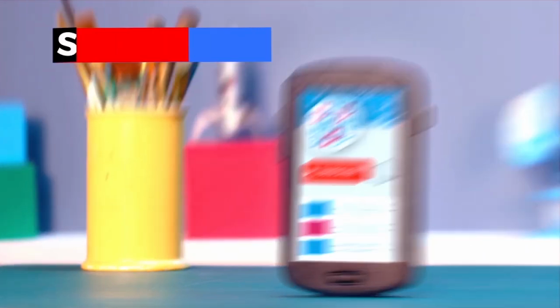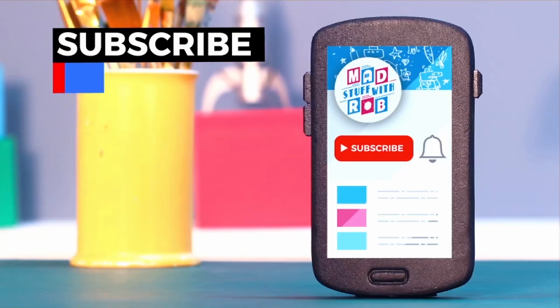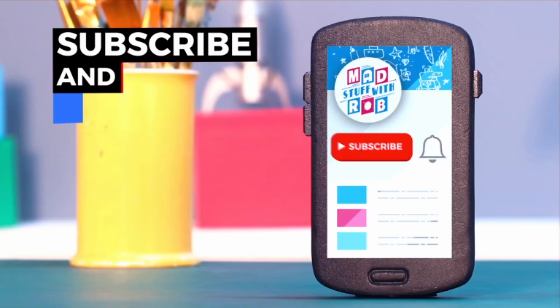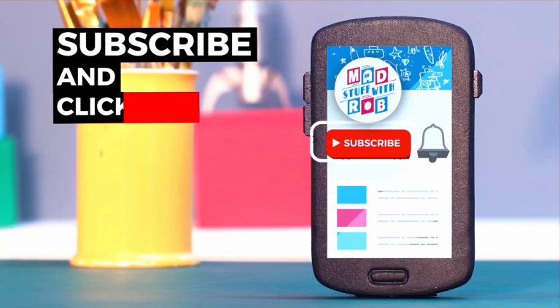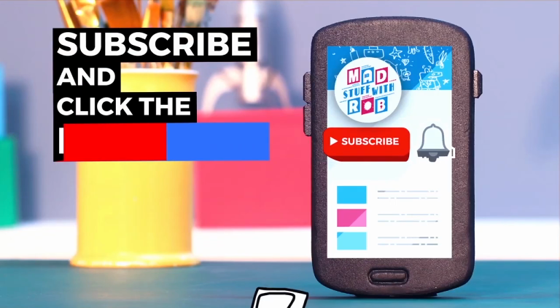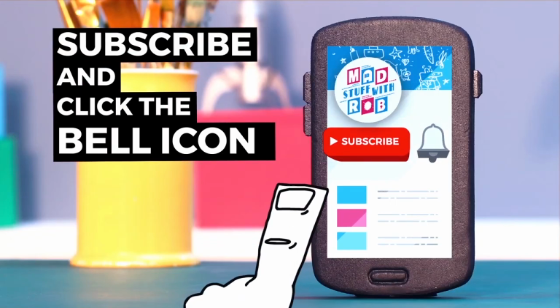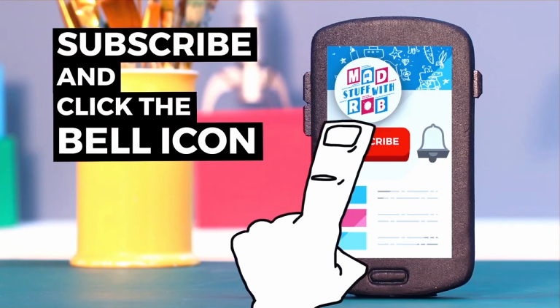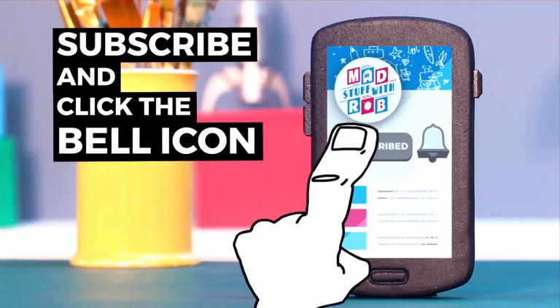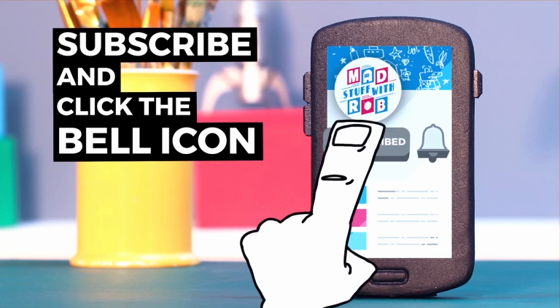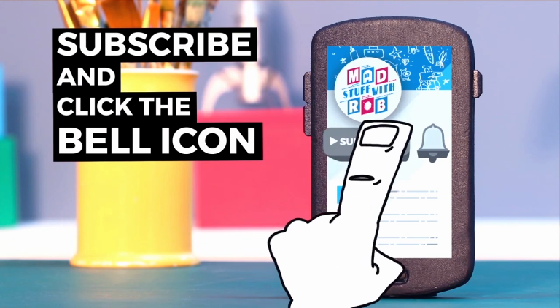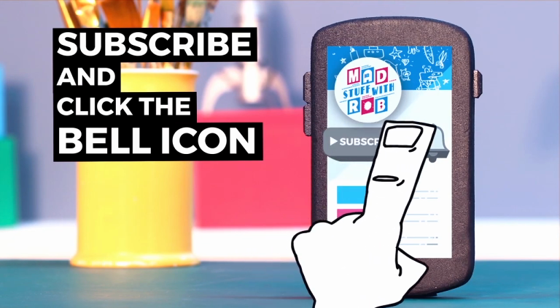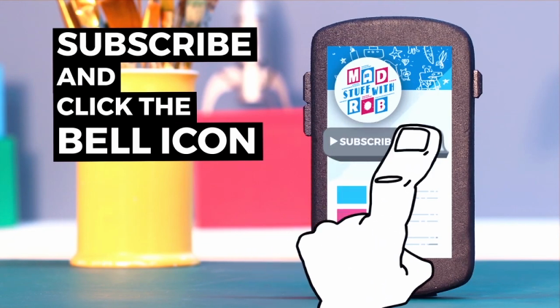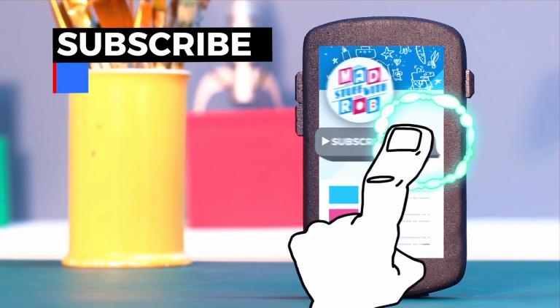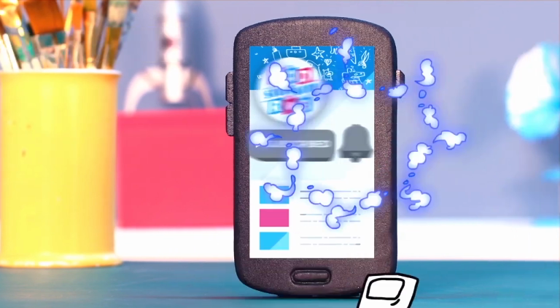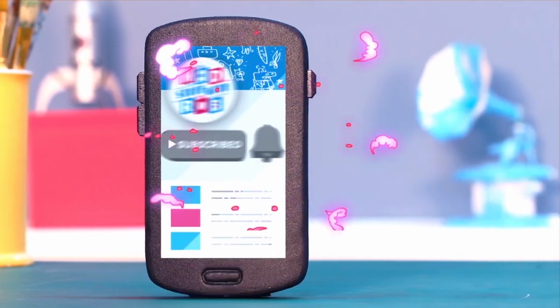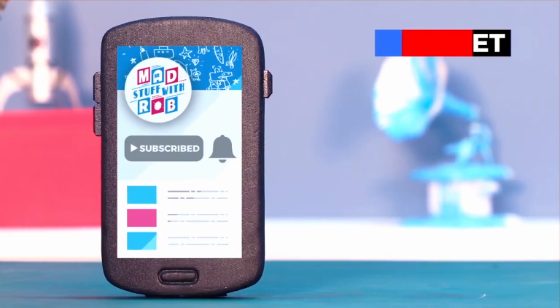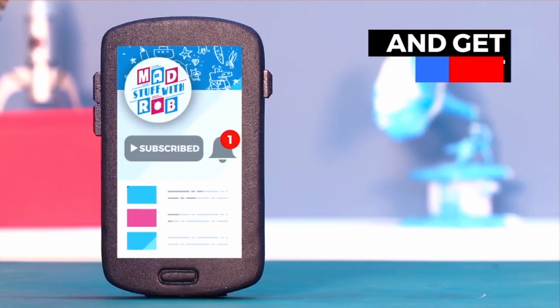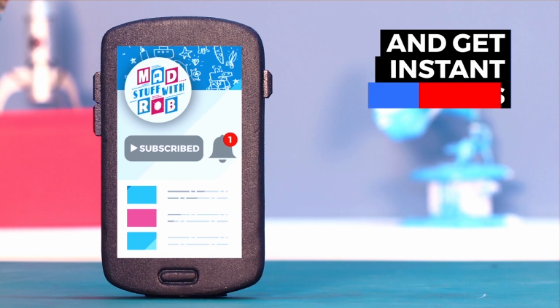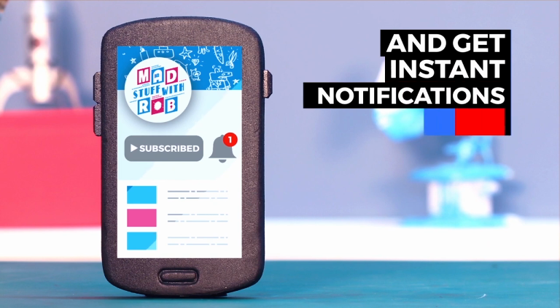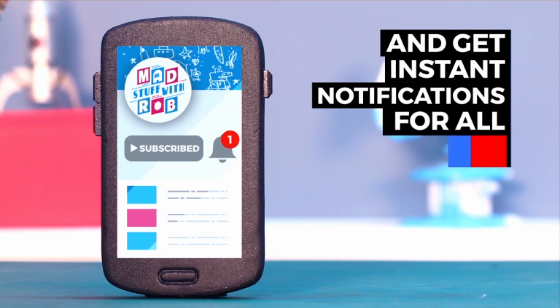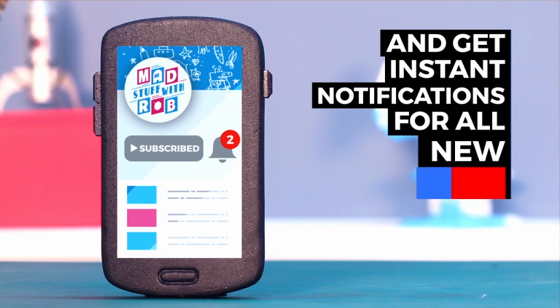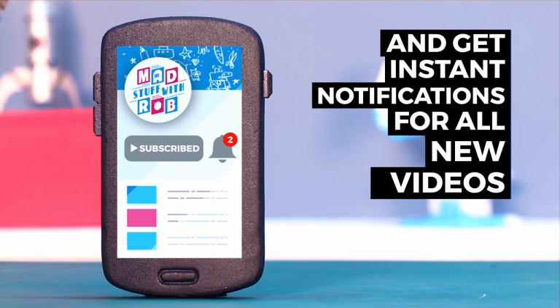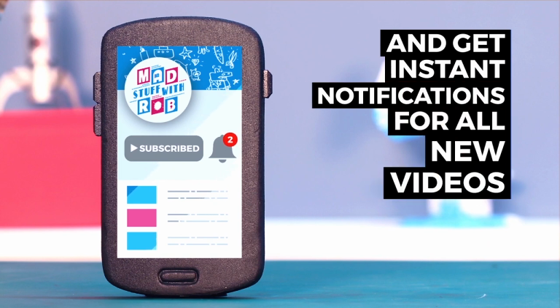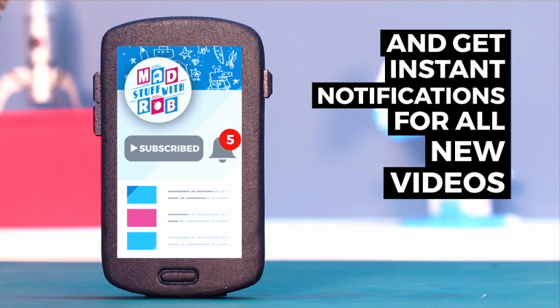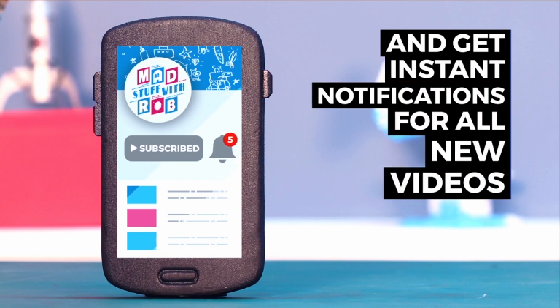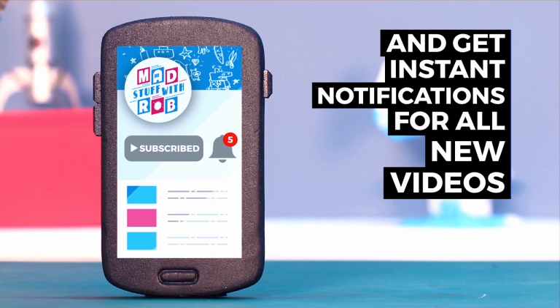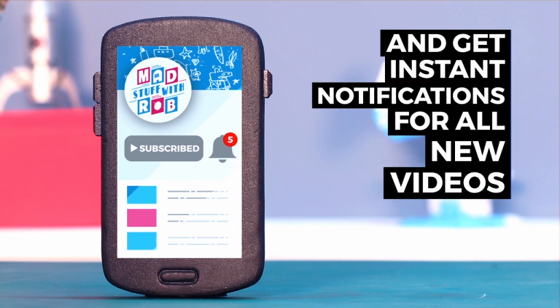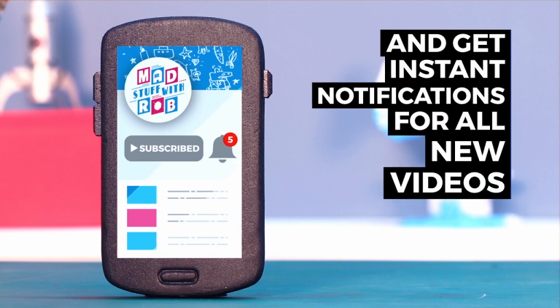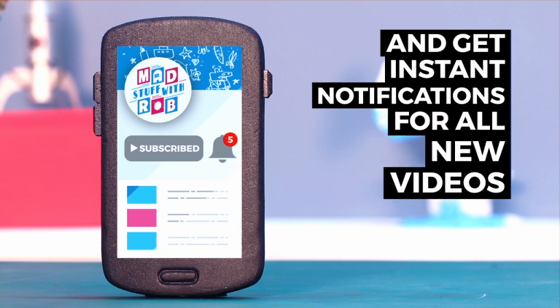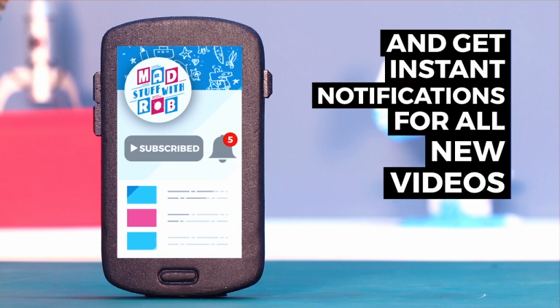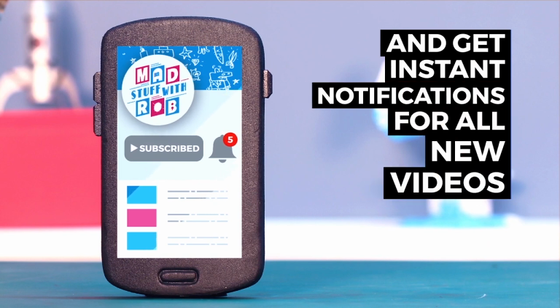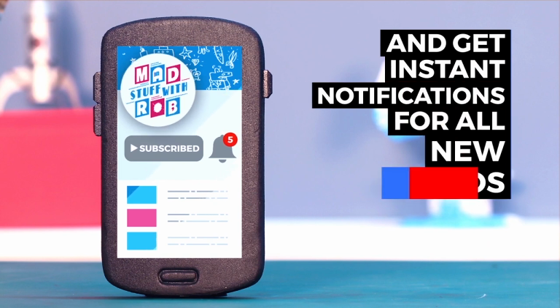If you have already subscribed, click the bell icon to get instant notifications when I put a new video up. Do it now.